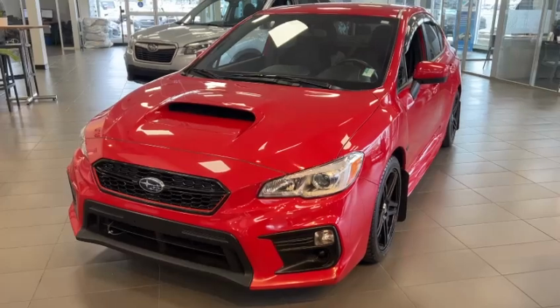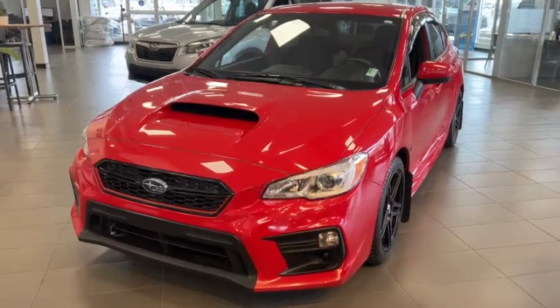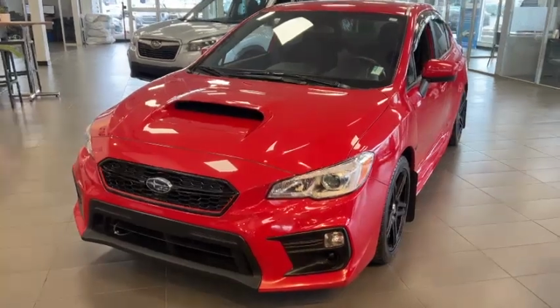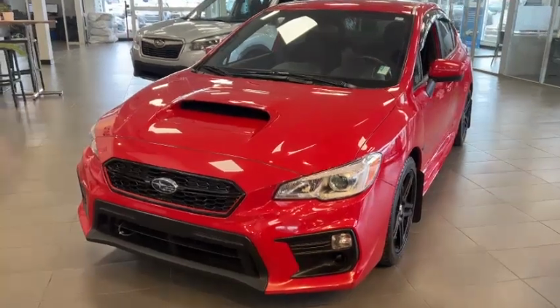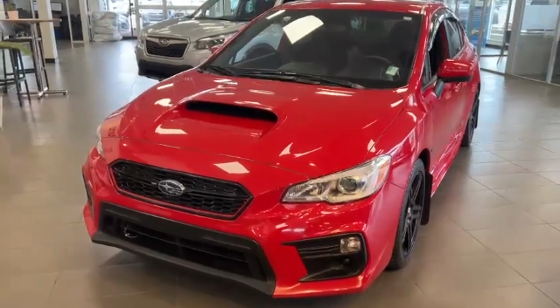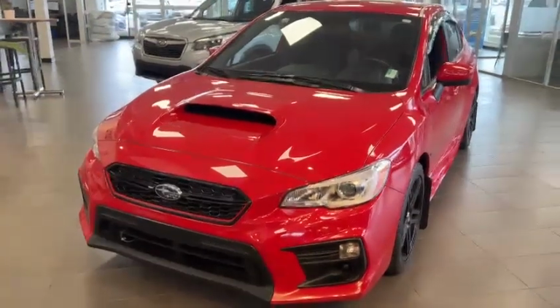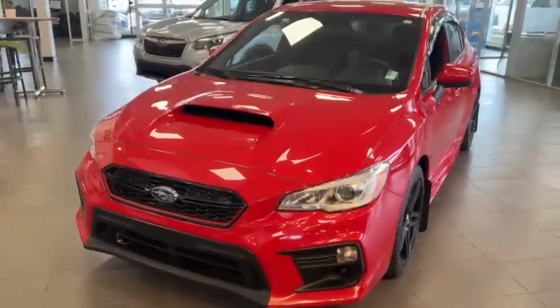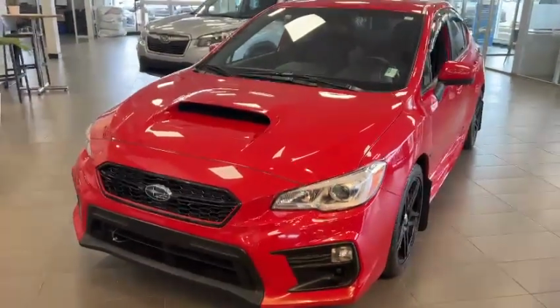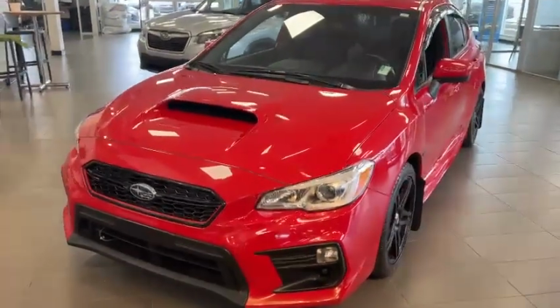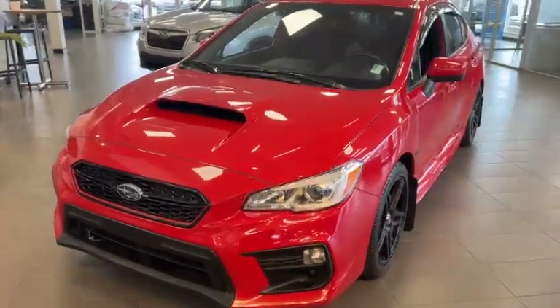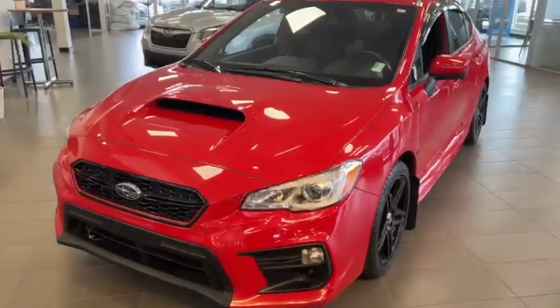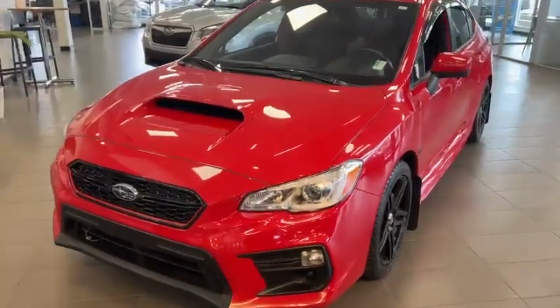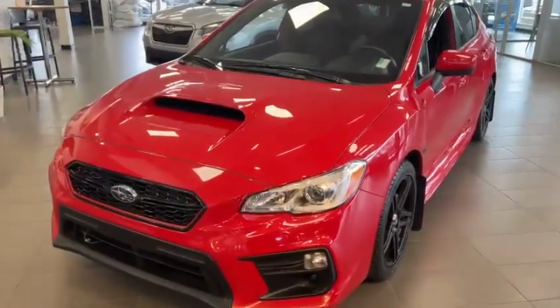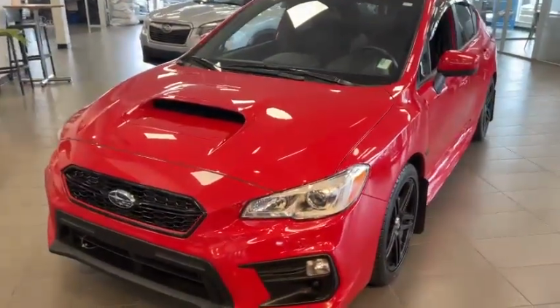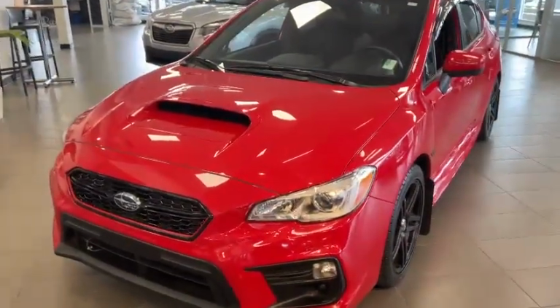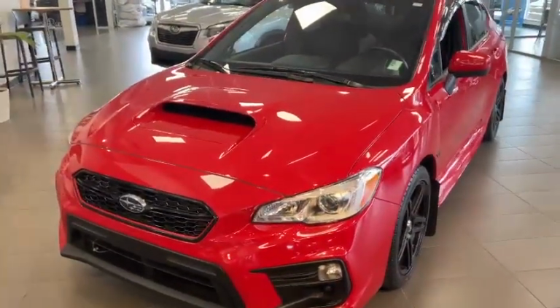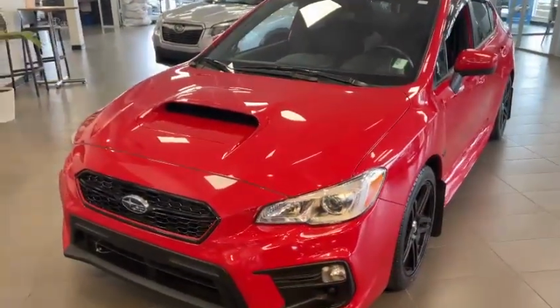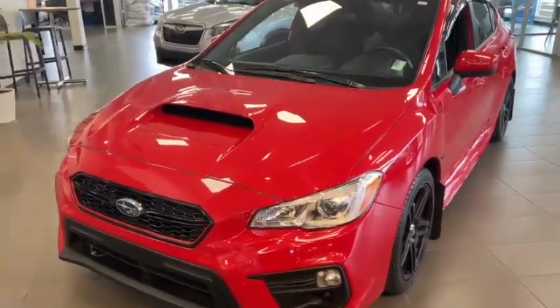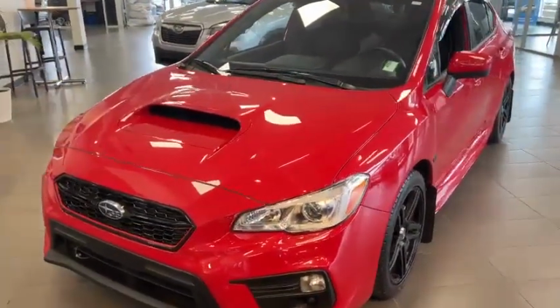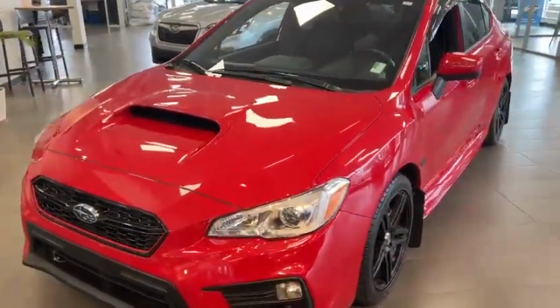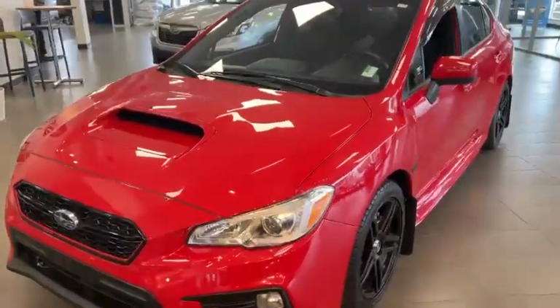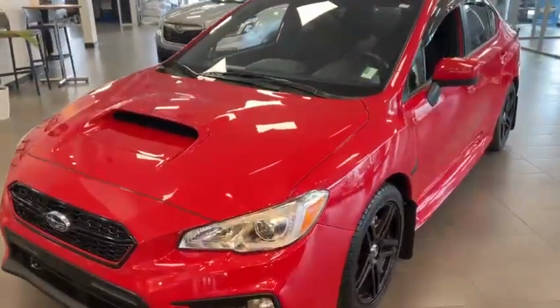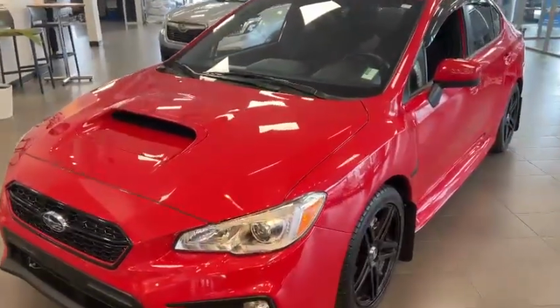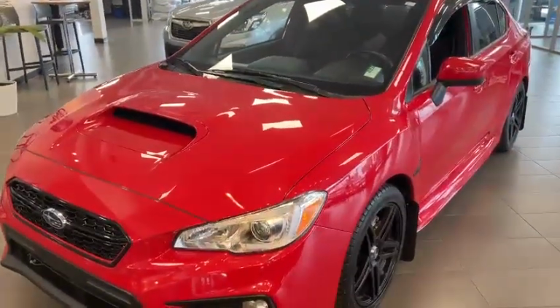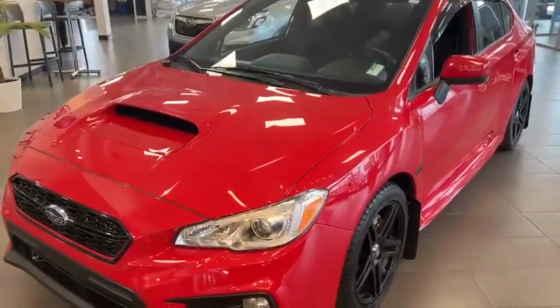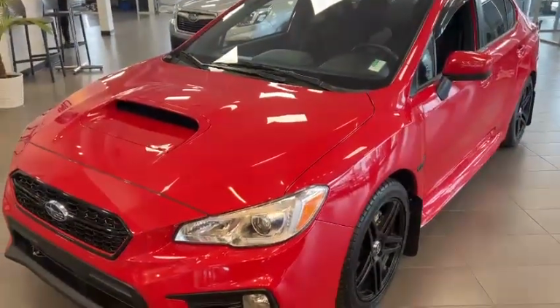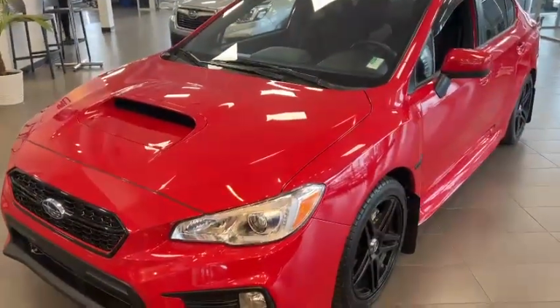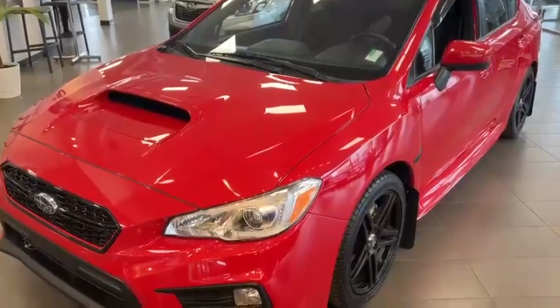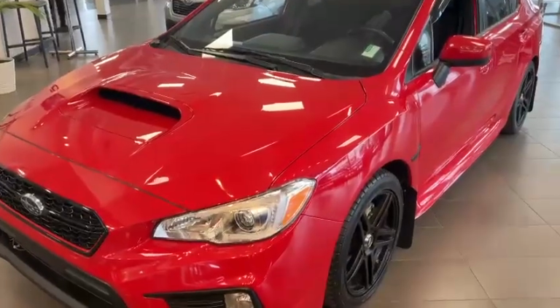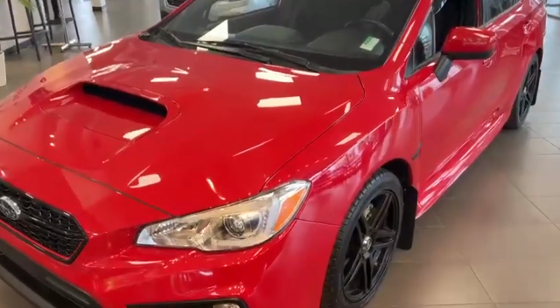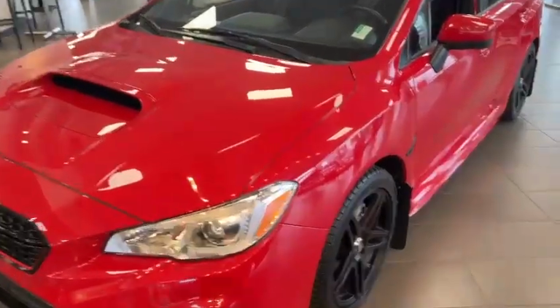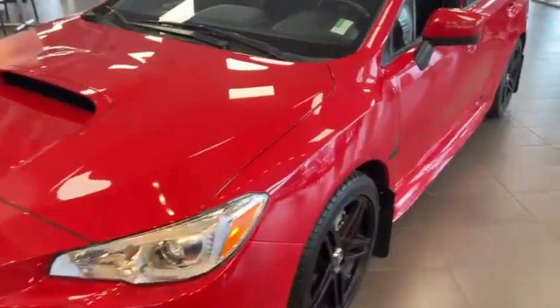Hello, this is Ivan from Rally Subaru Edmonton. Here is our 2020 Subaru WRX.